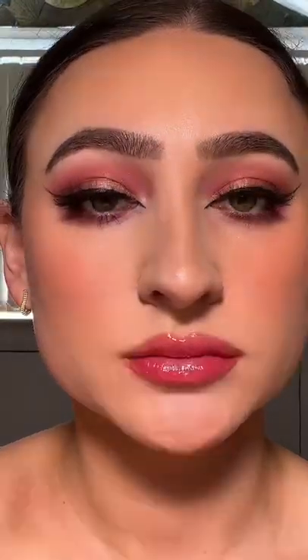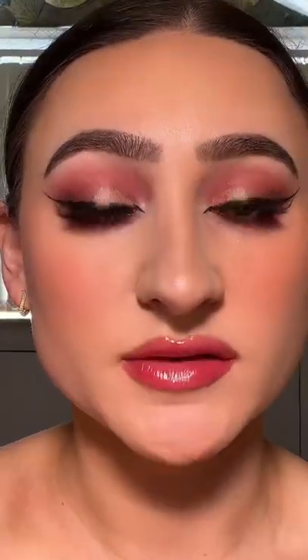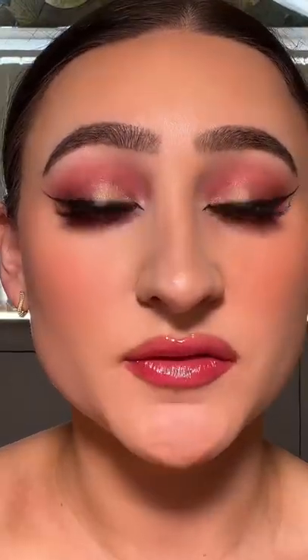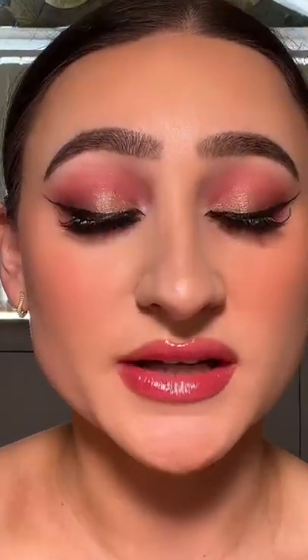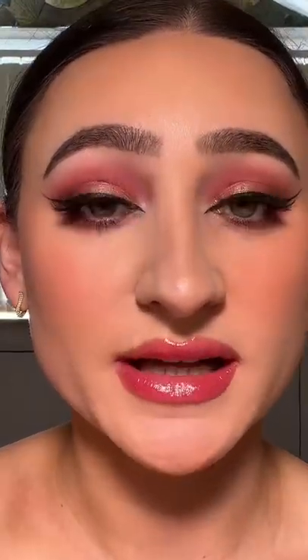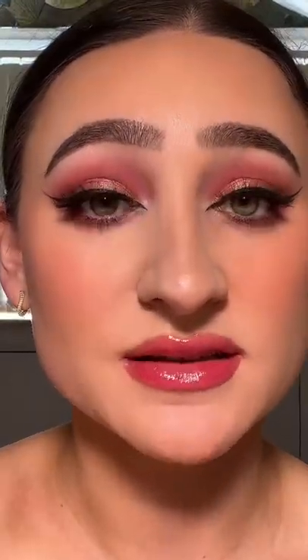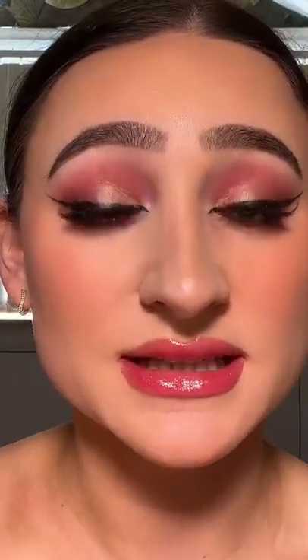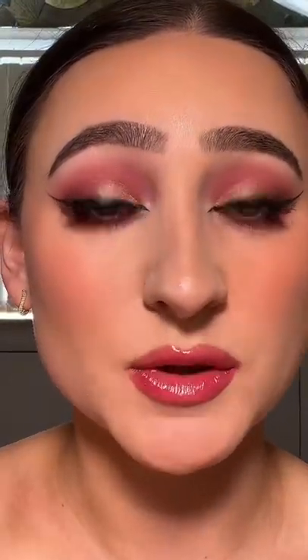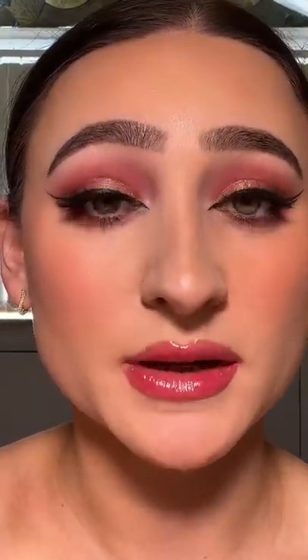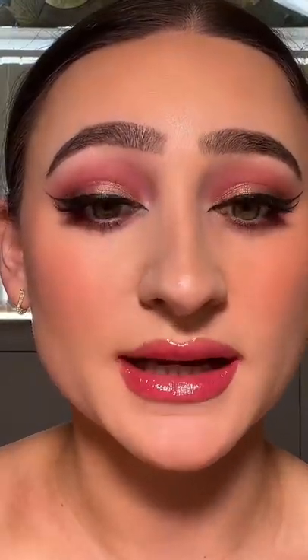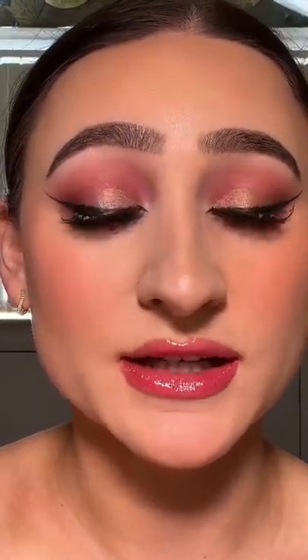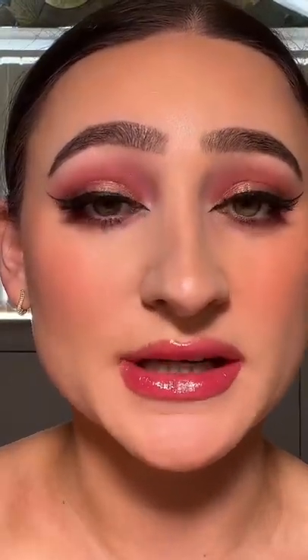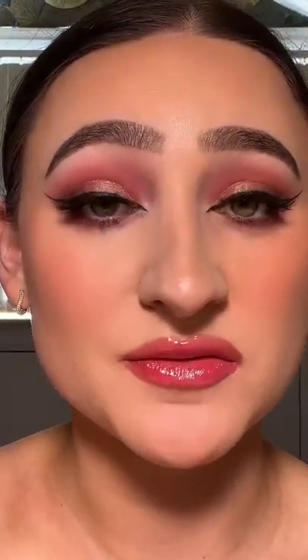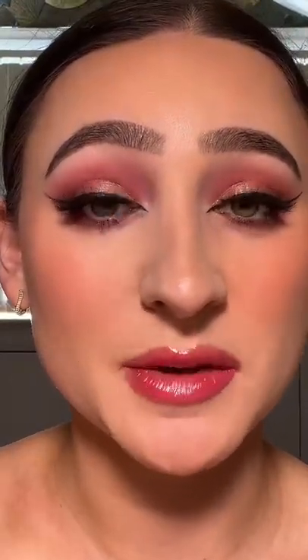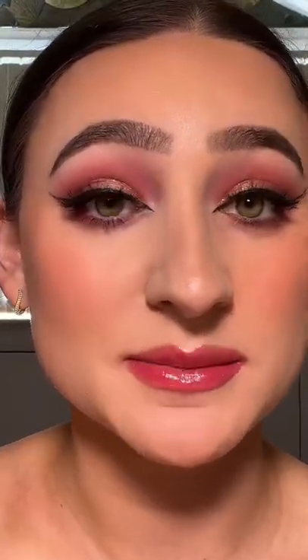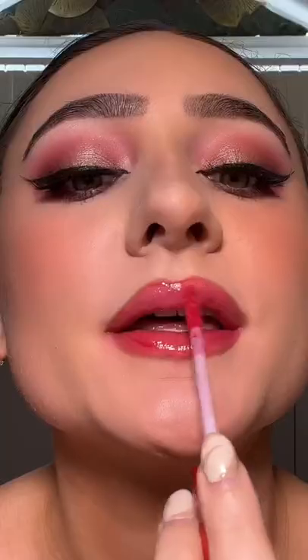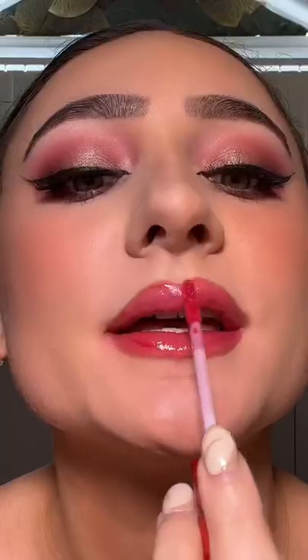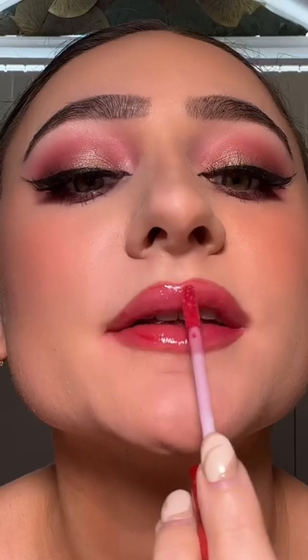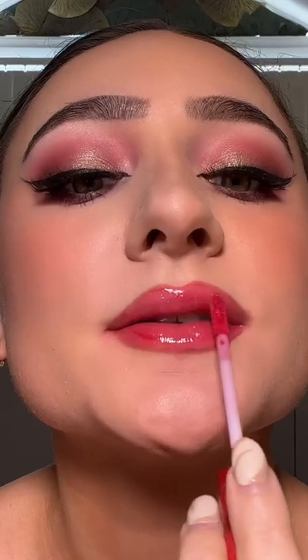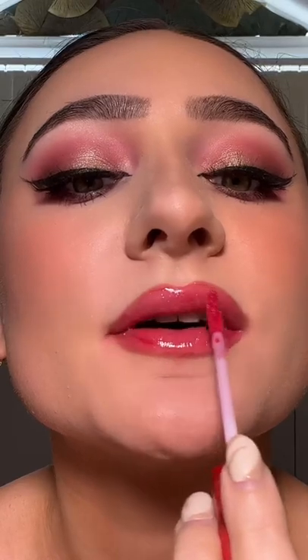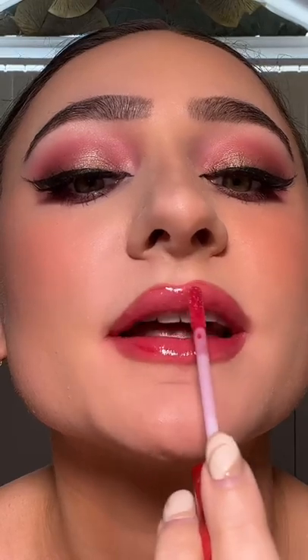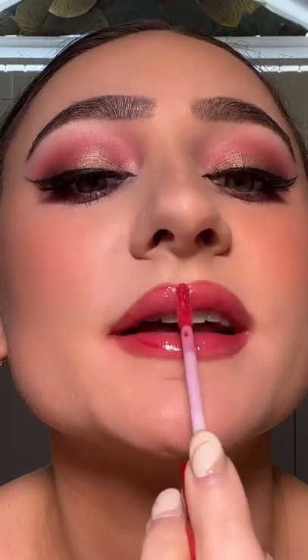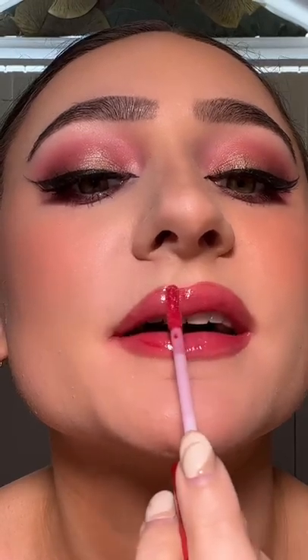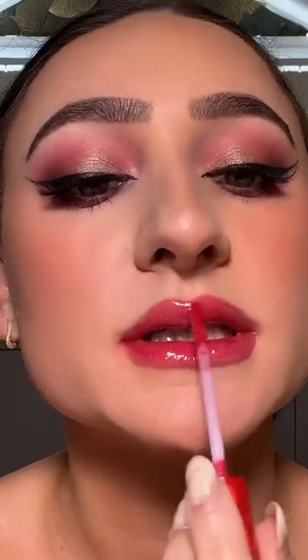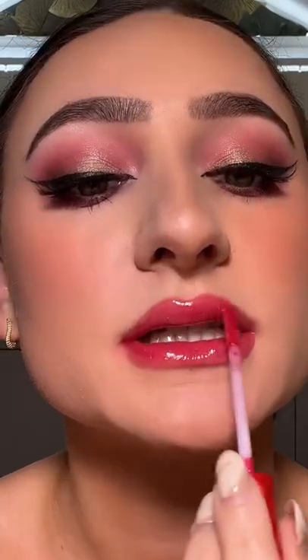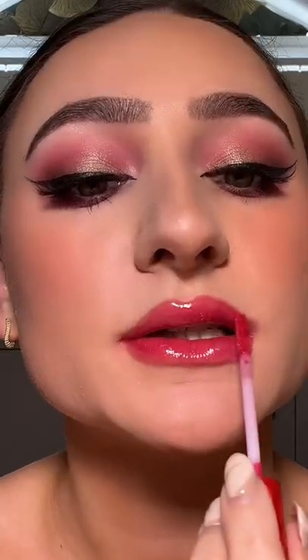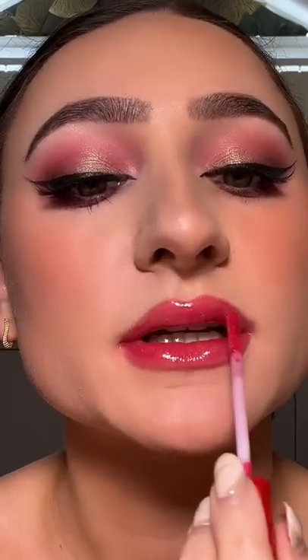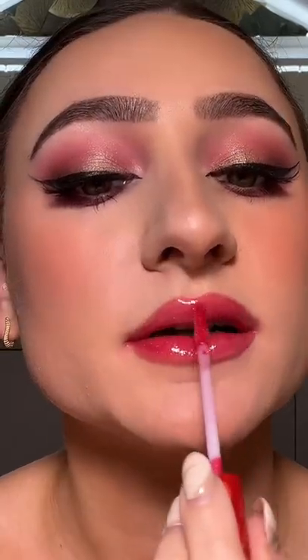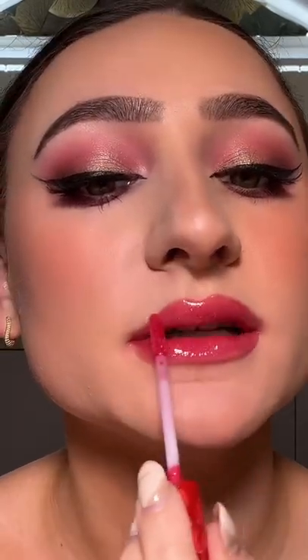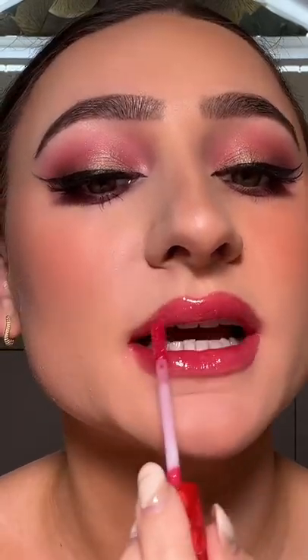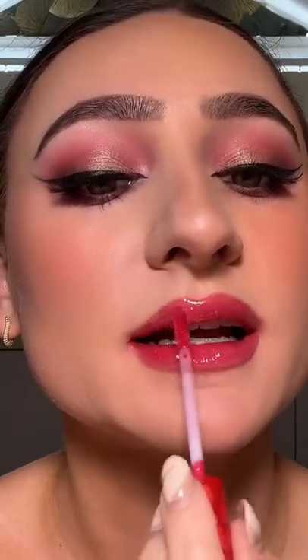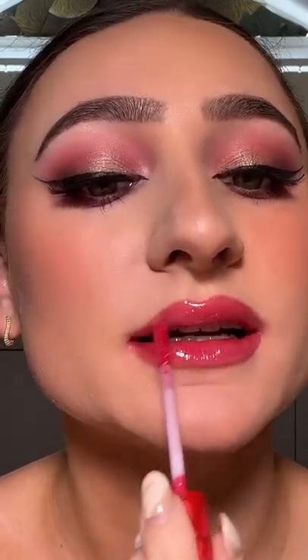I've done five layers of the cinnamon one and I literally can't feel my lips. Yeah, this is not a good idea — this is literally only 10 layers.